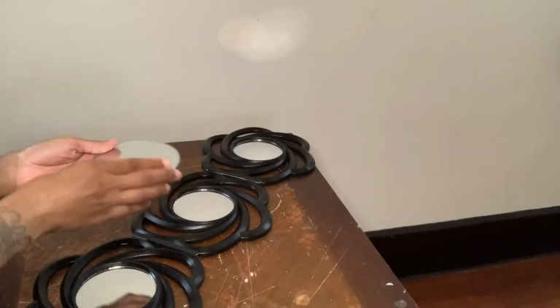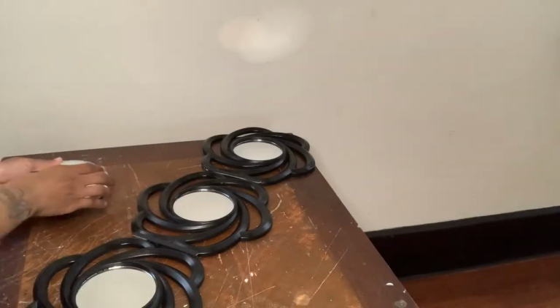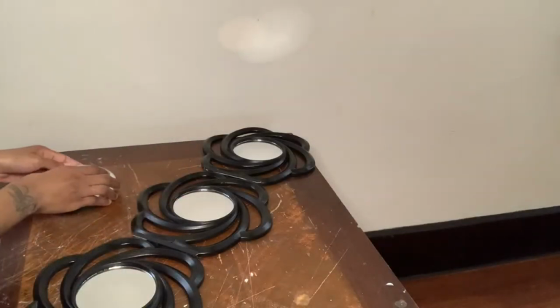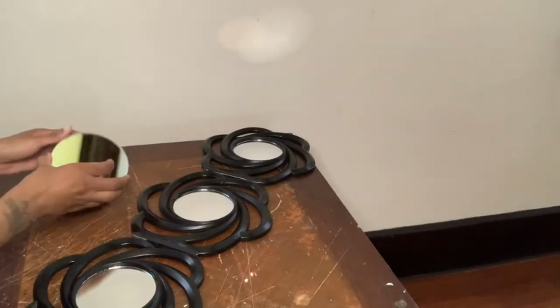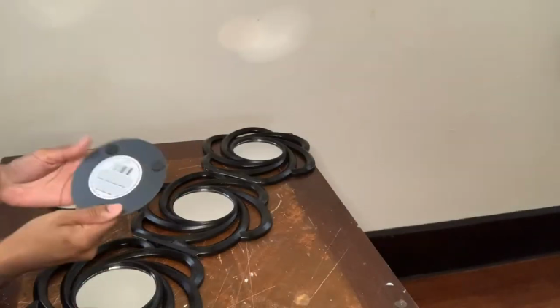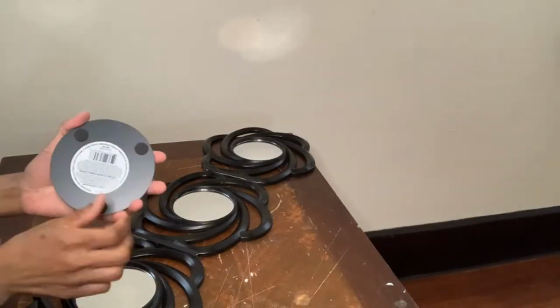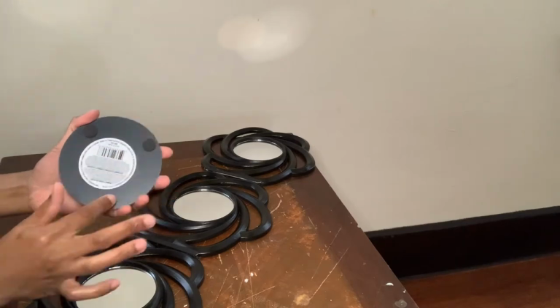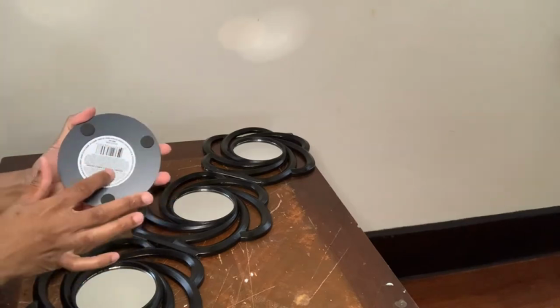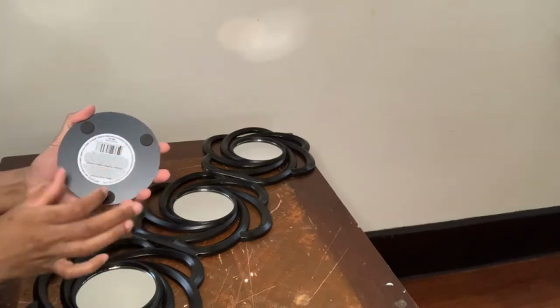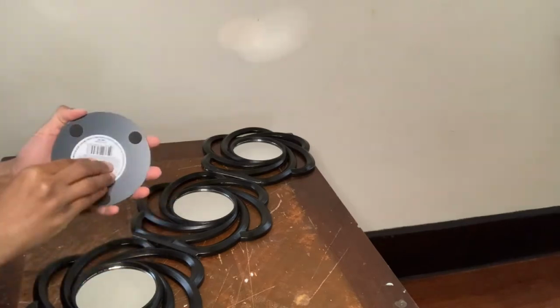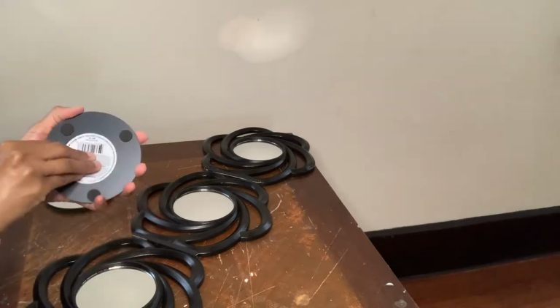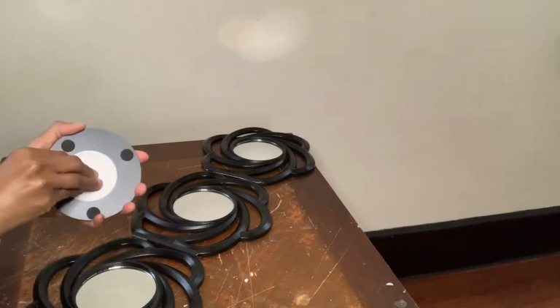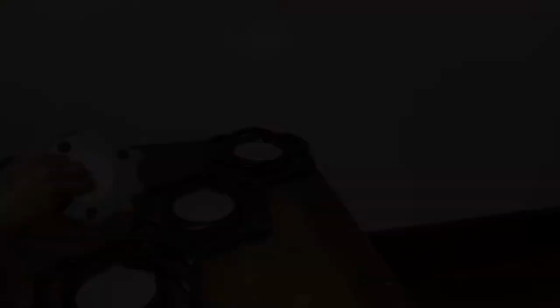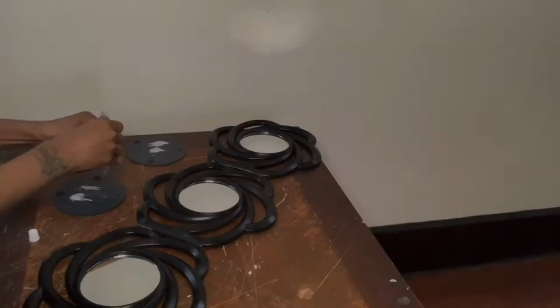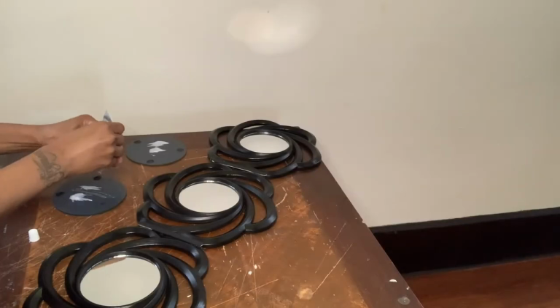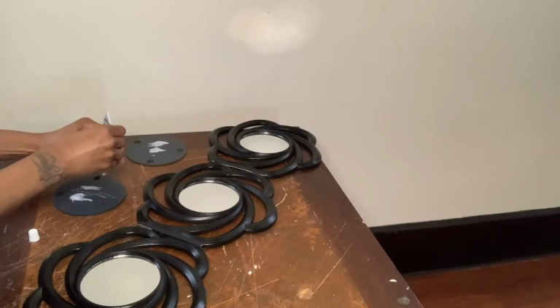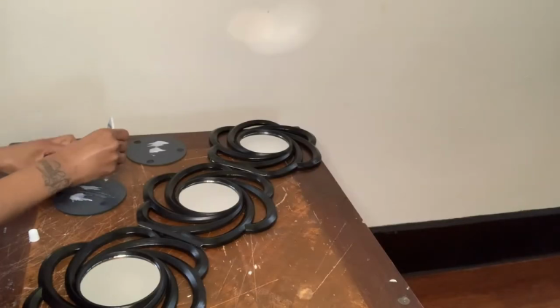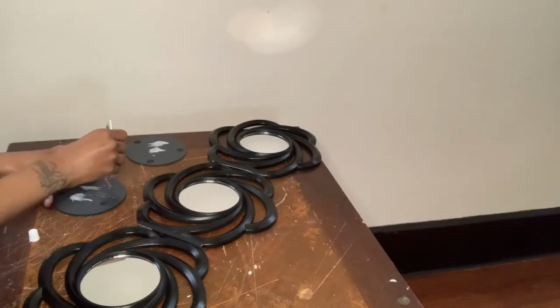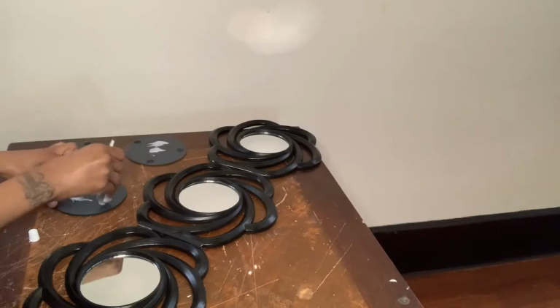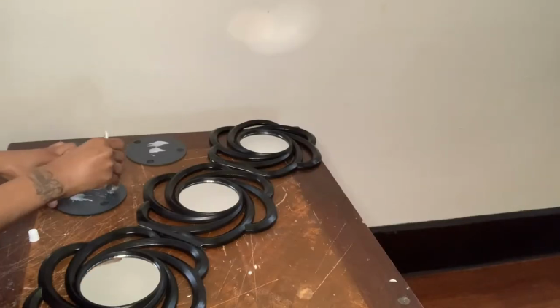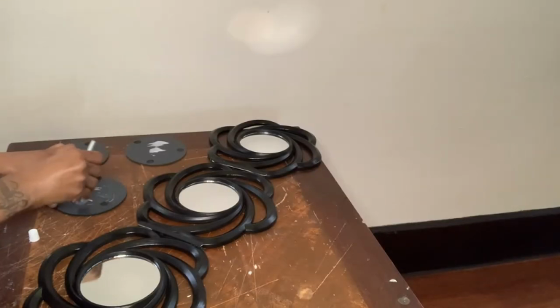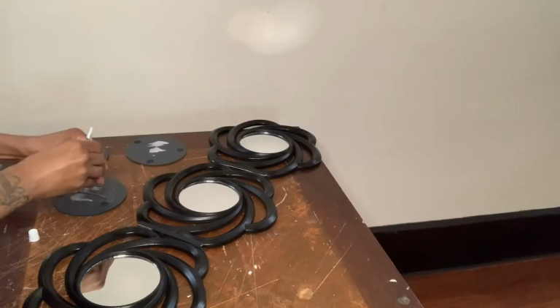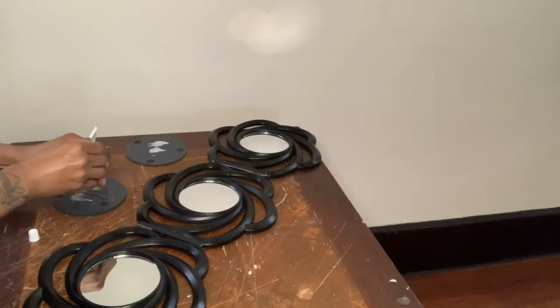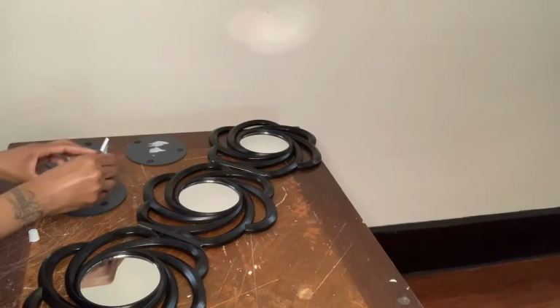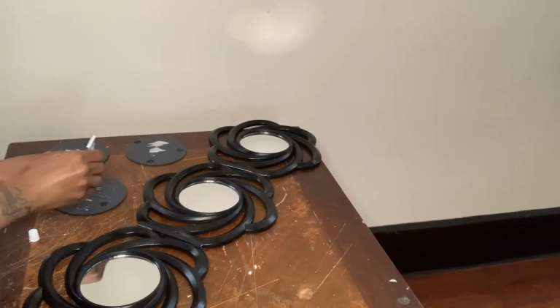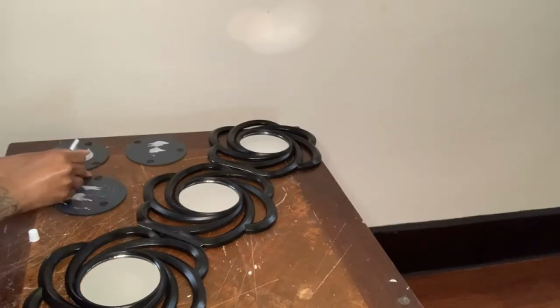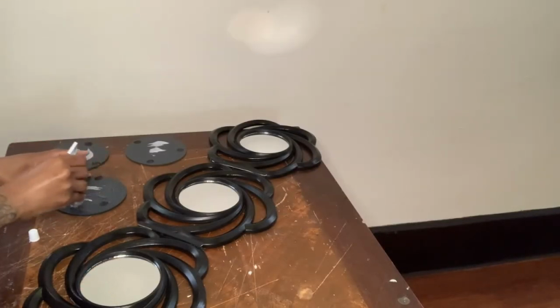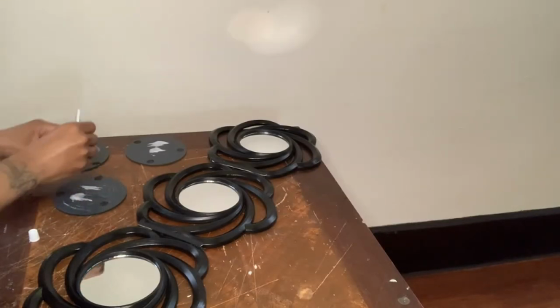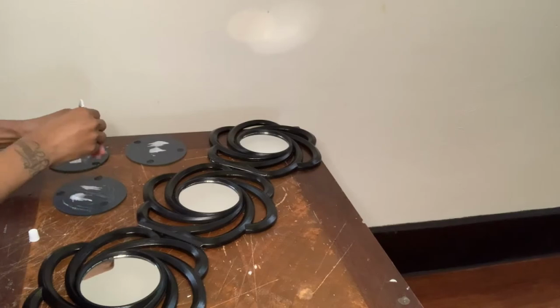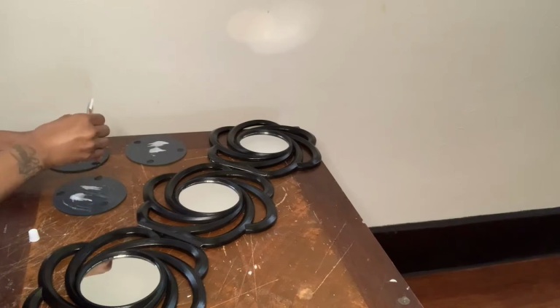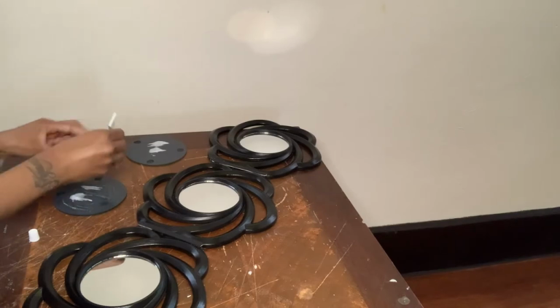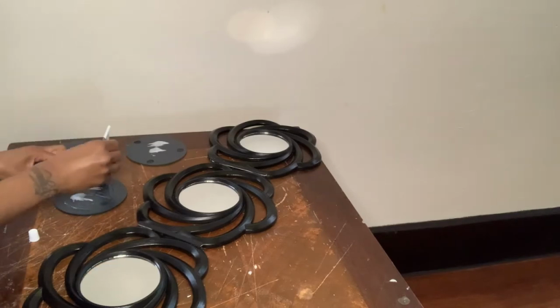Next, I have these three Dollar Tree mirrors and I'm going to start by removing the black tabs and also the stickers, and then add some glue.